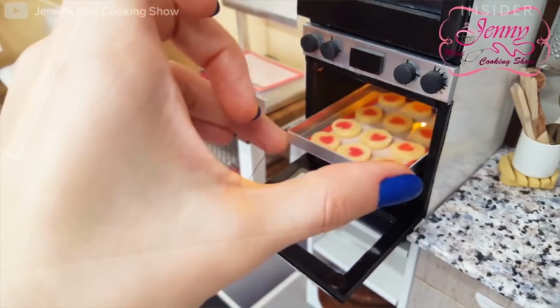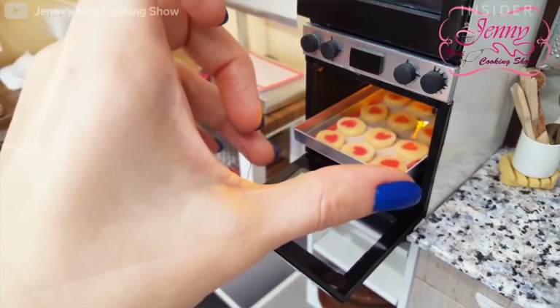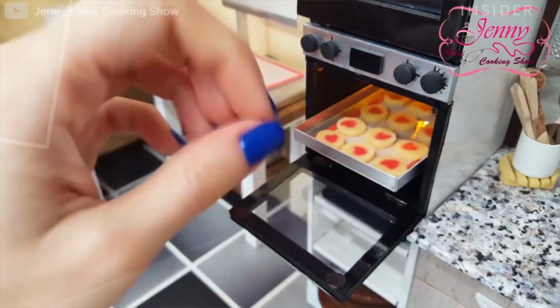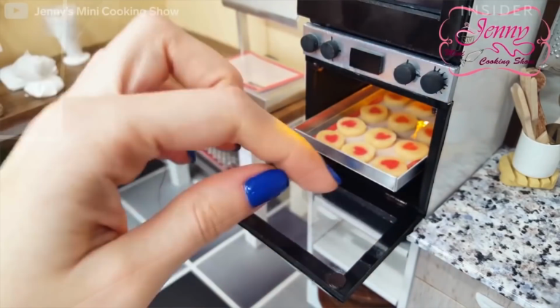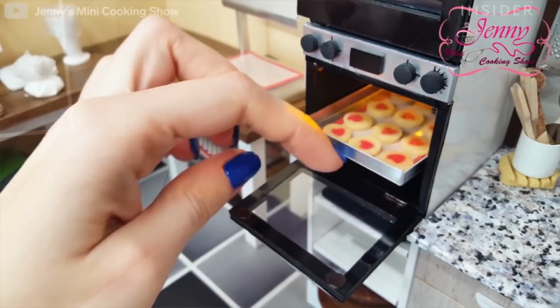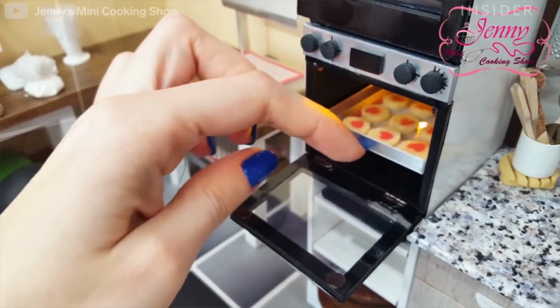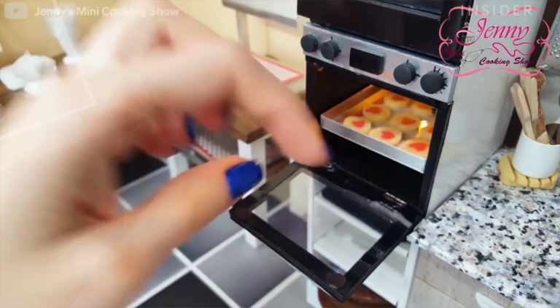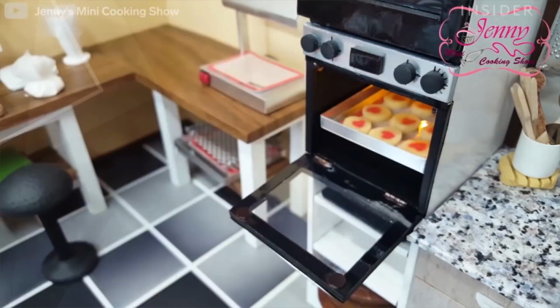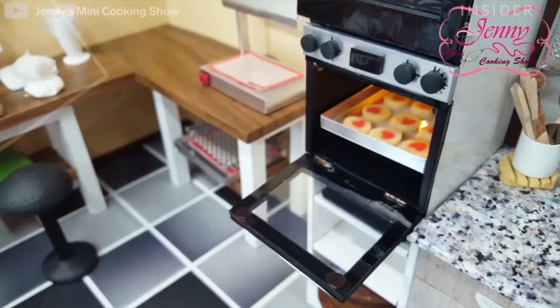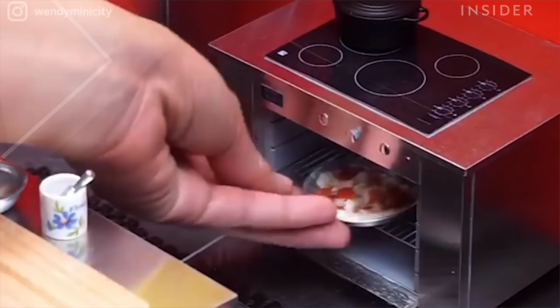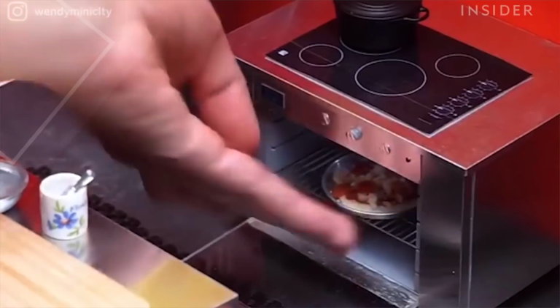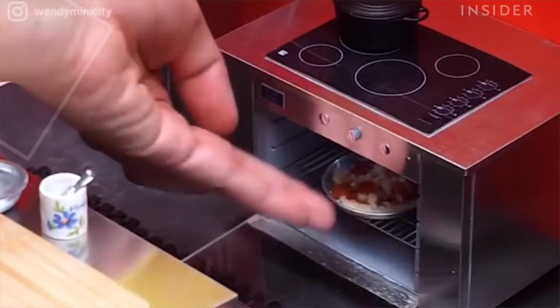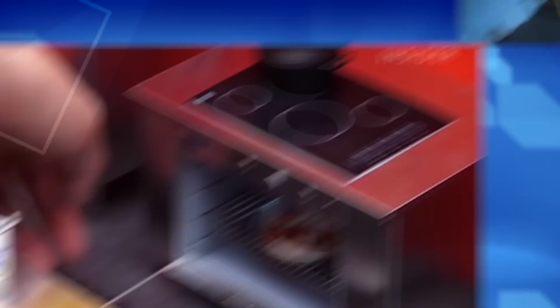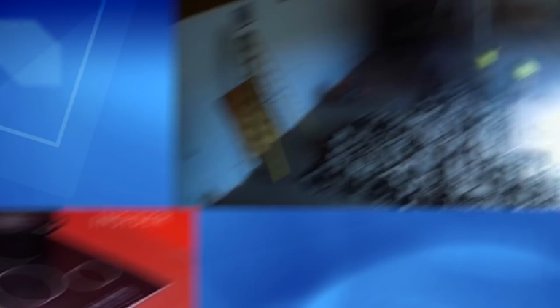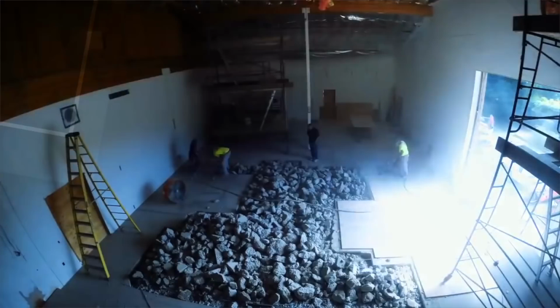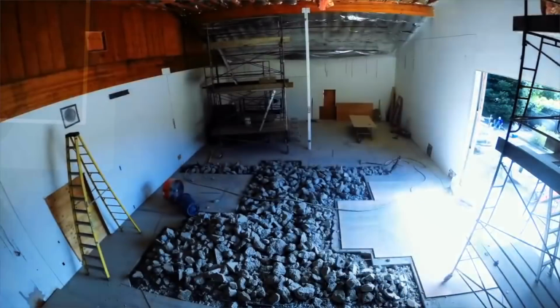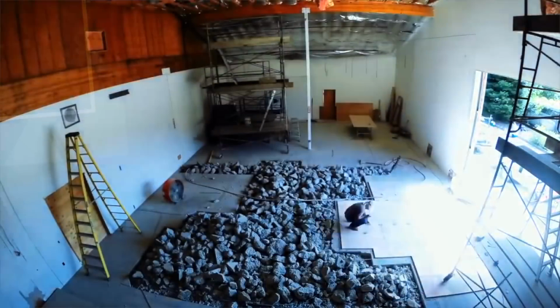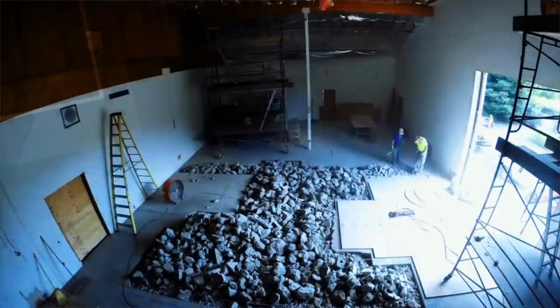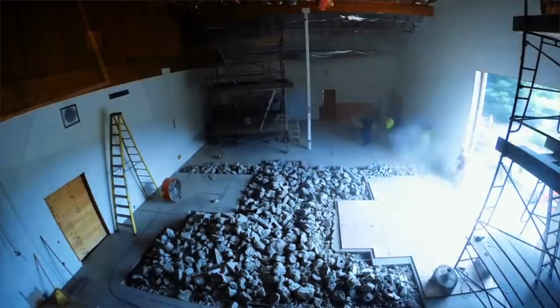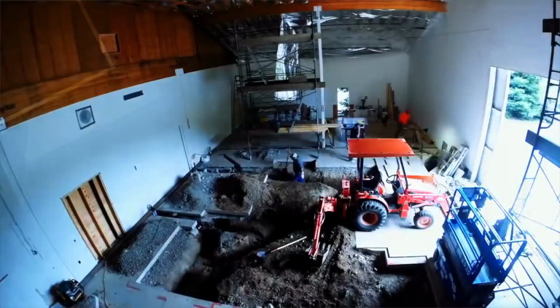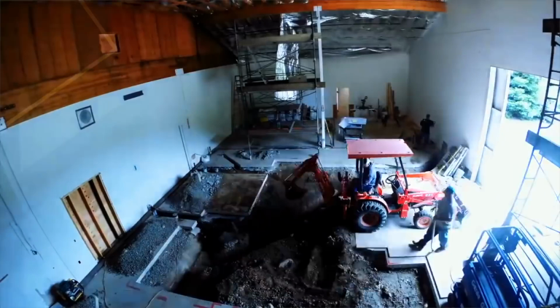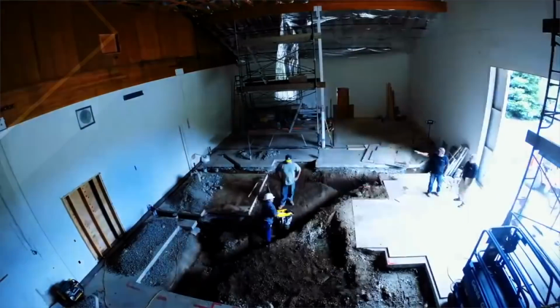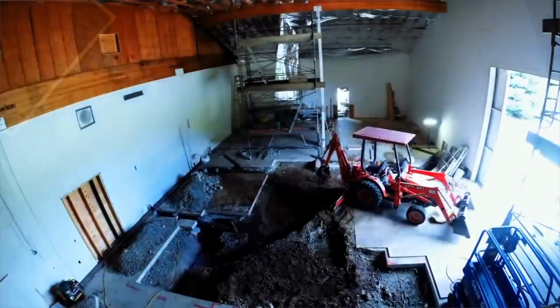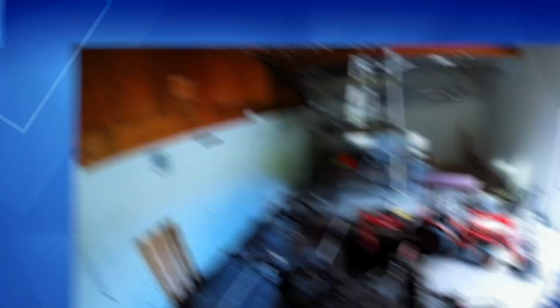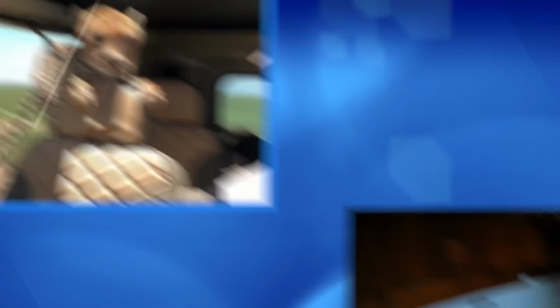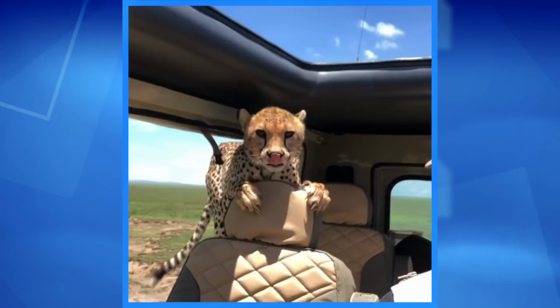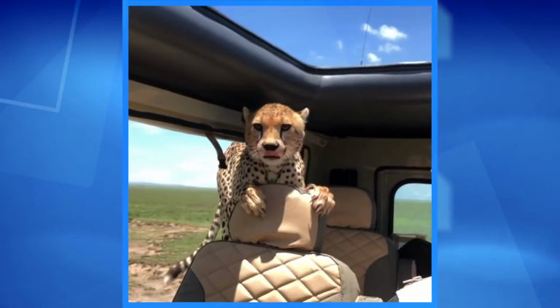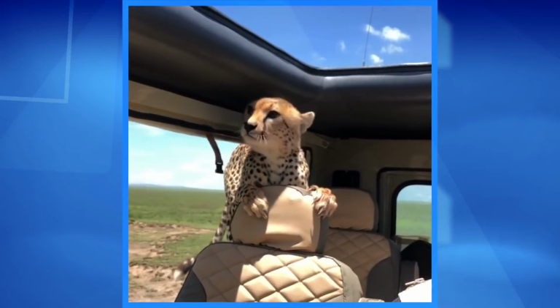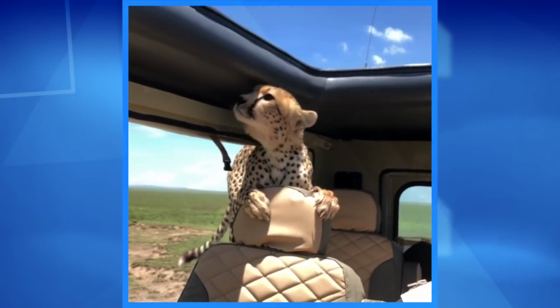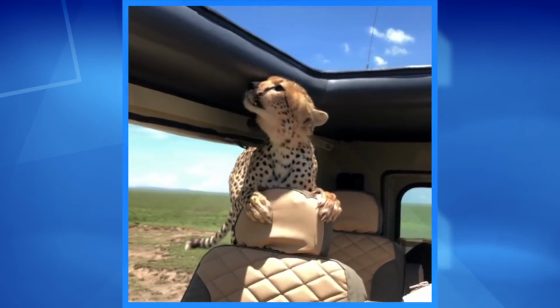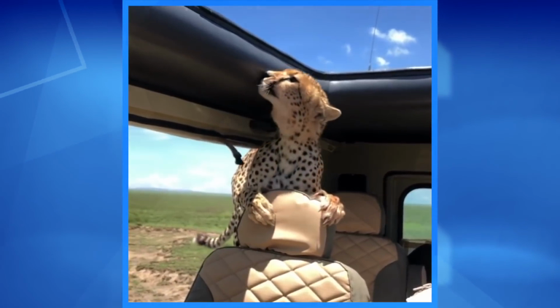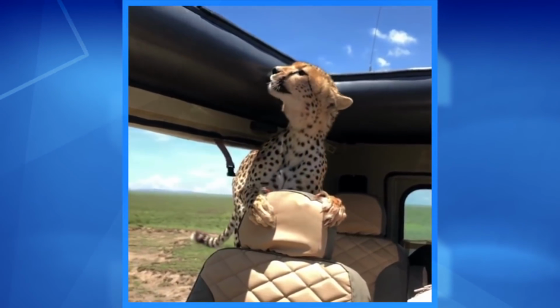Hello, is this thing on? Oh, it is! Welcome to The Hub, ladies and gentlemen, where we show you the most interesting, funny, and viral videos floating around the internet.